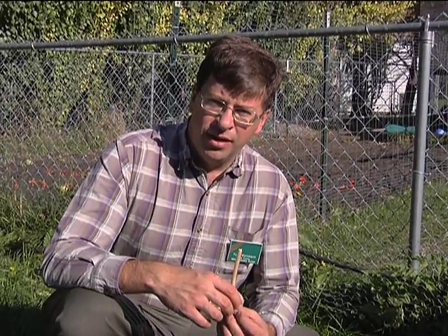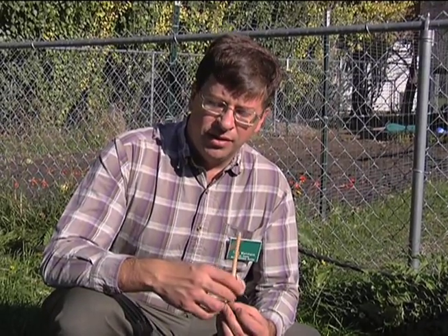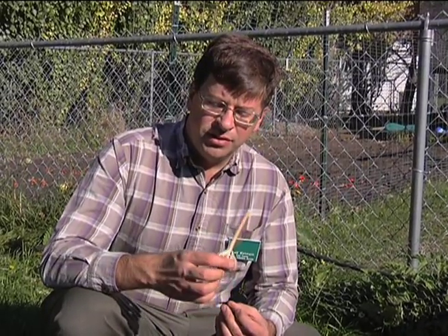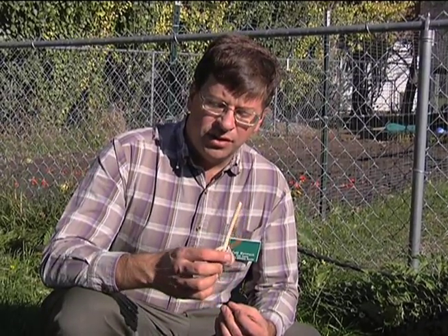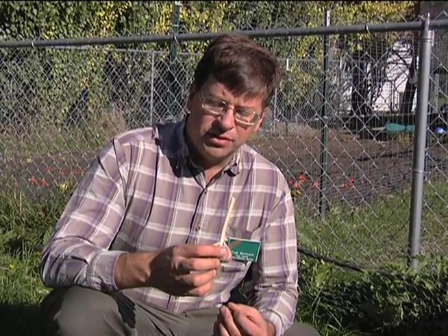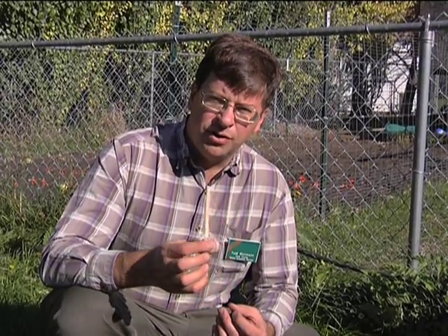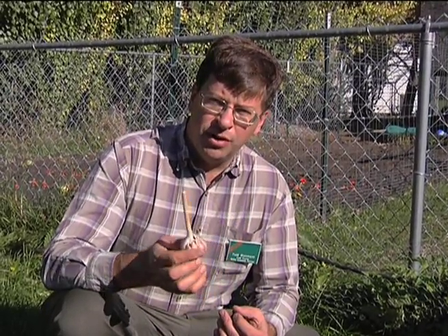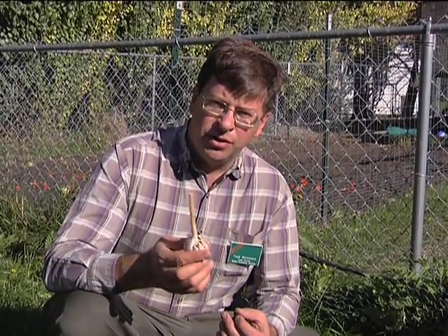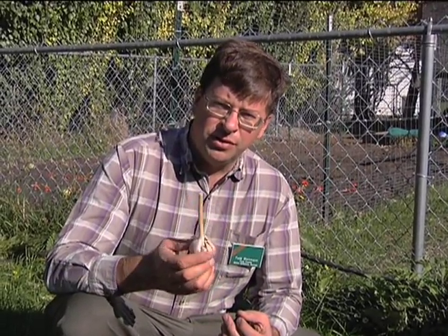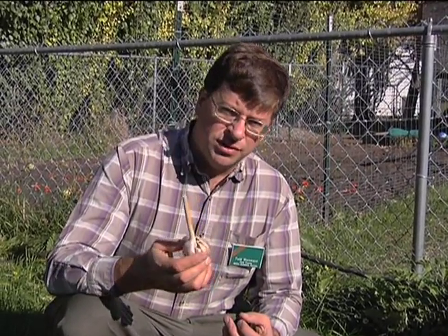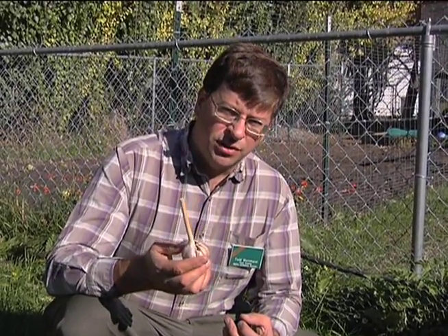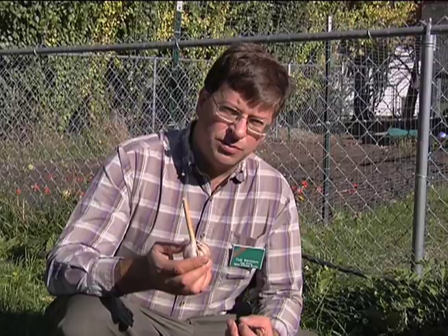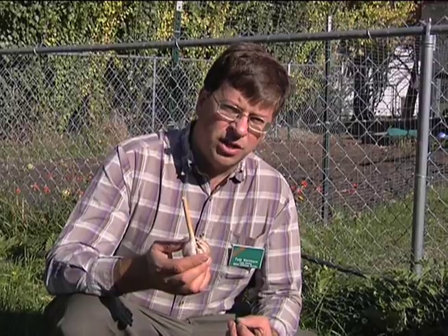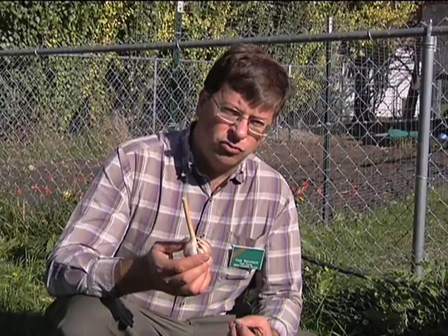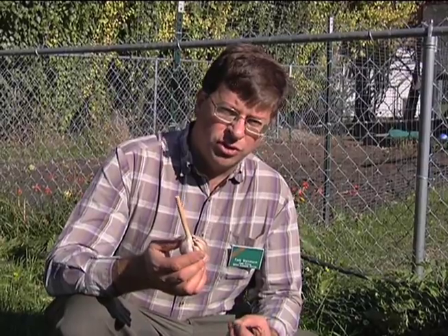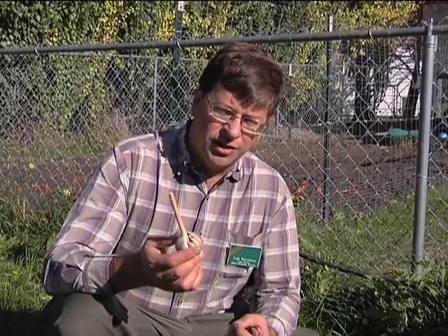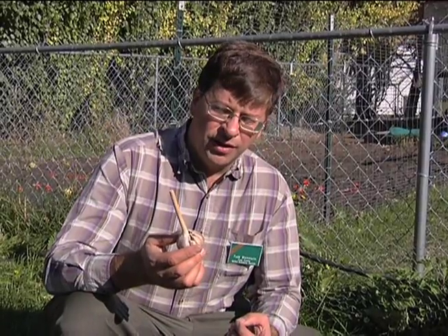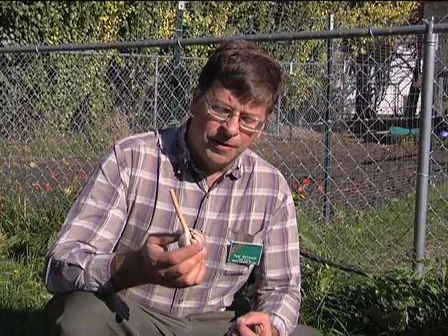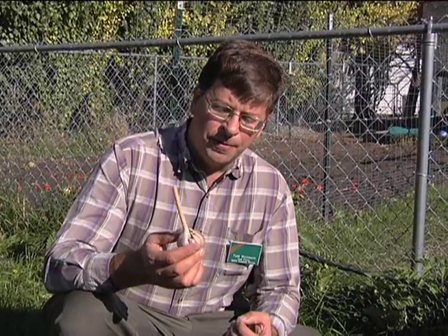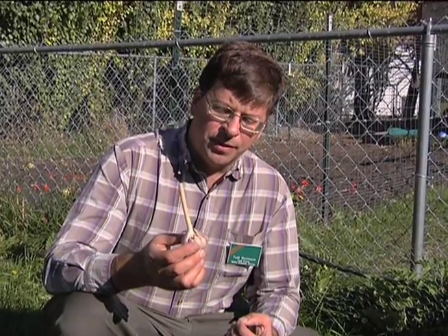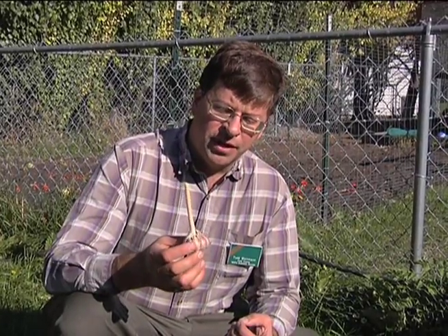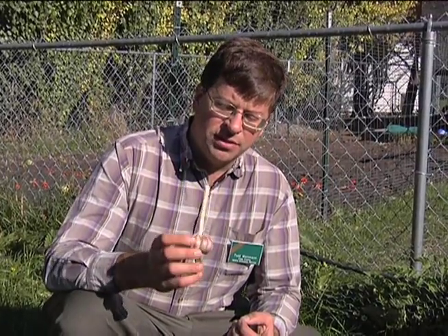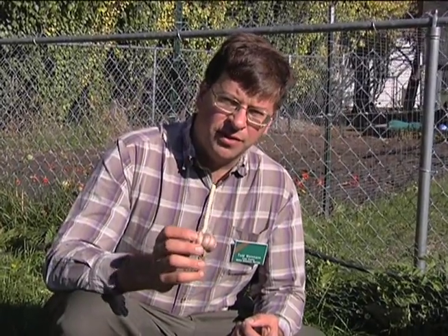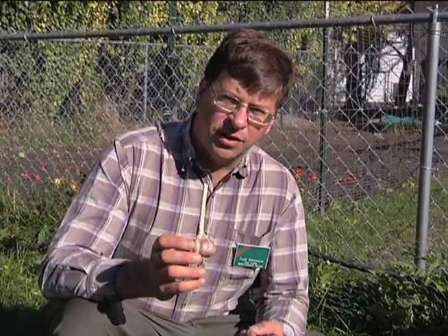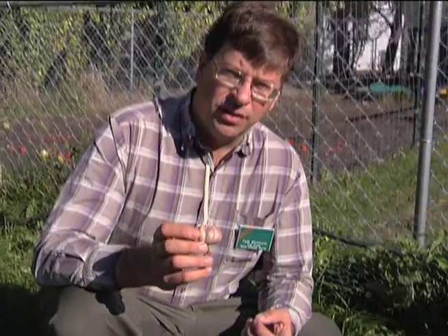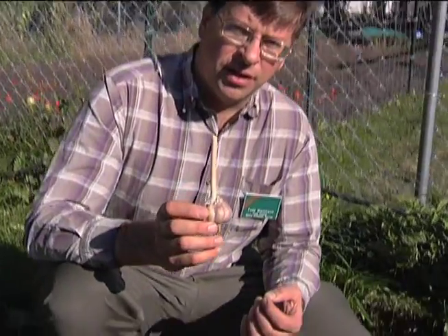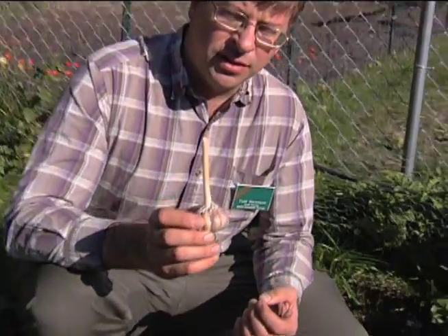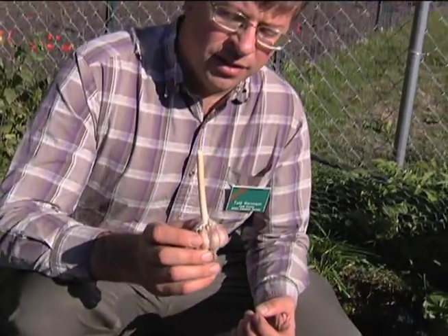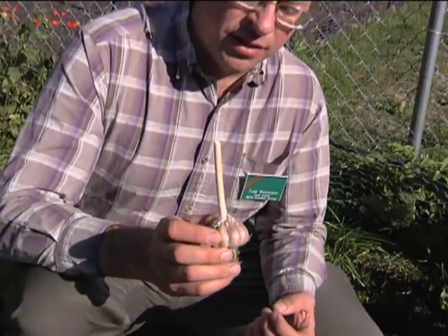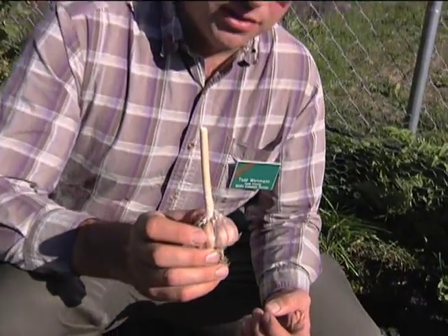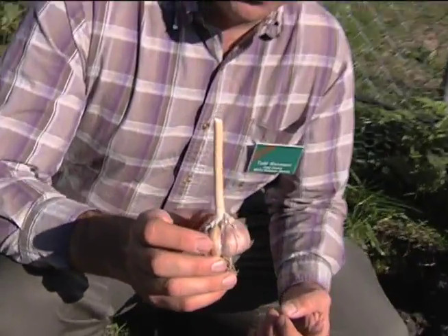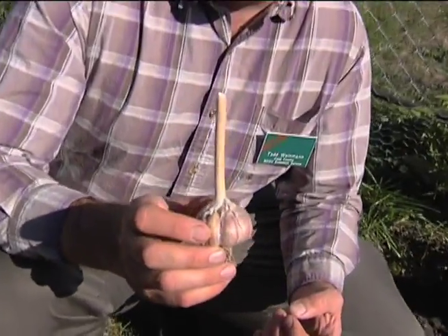This garlic does very well here. This is called Spanish Roja, a nice stiff-necked garlic that does well here.